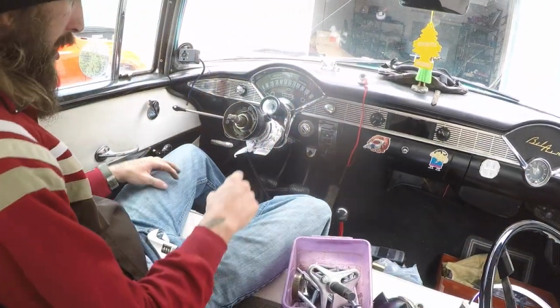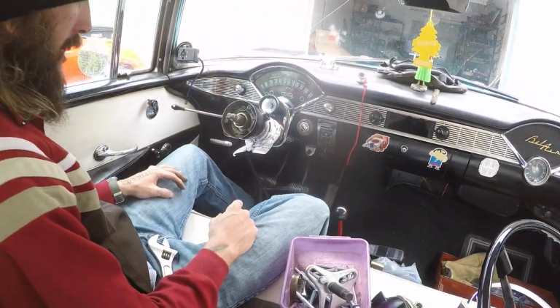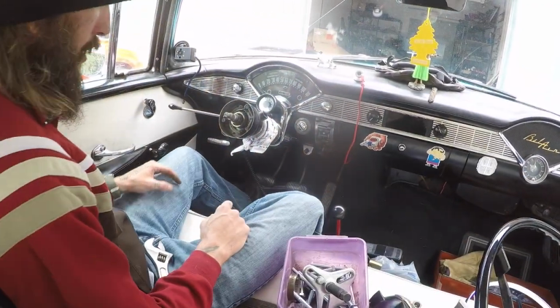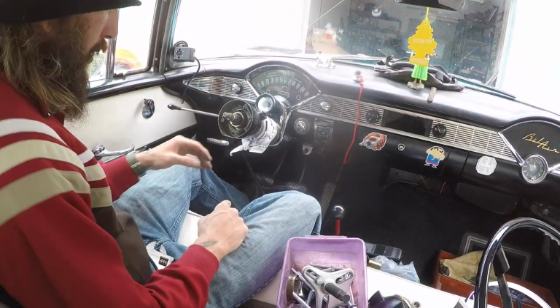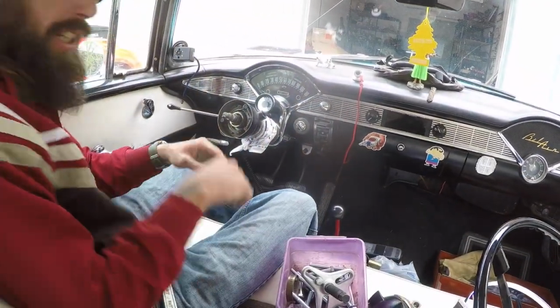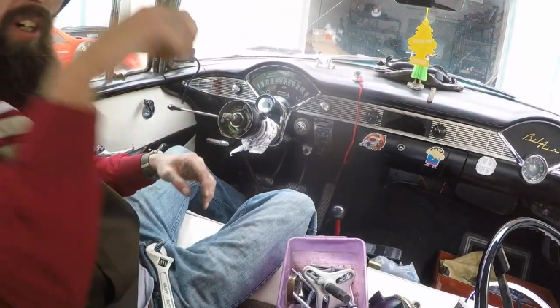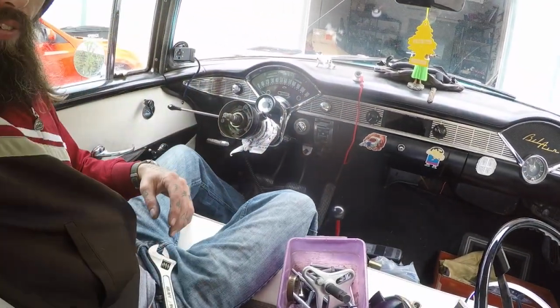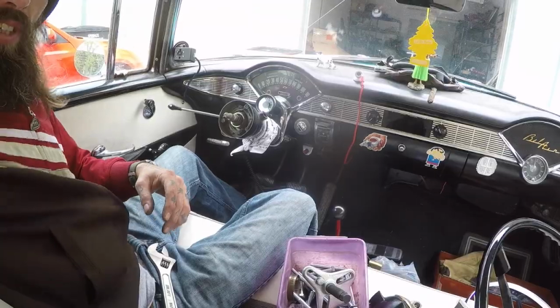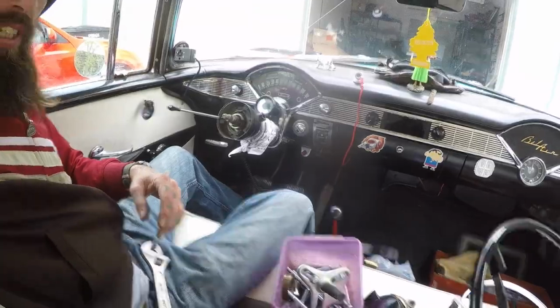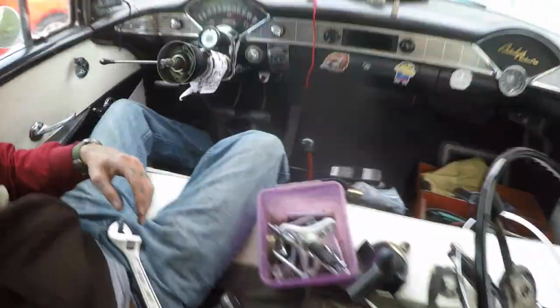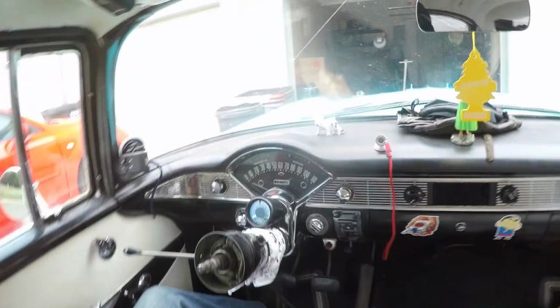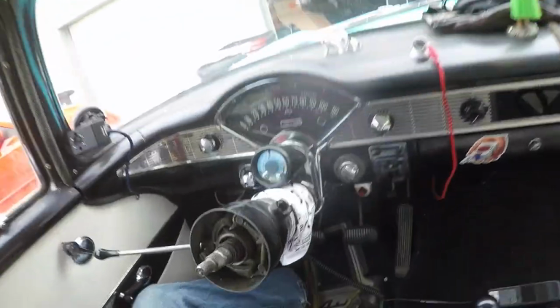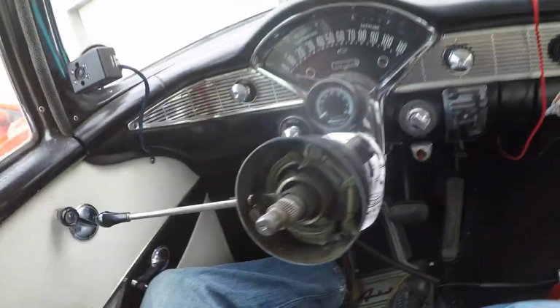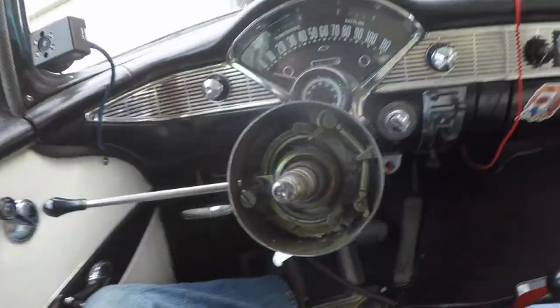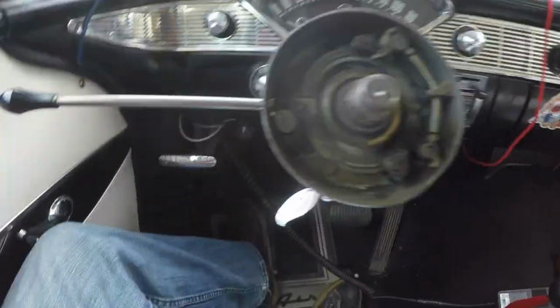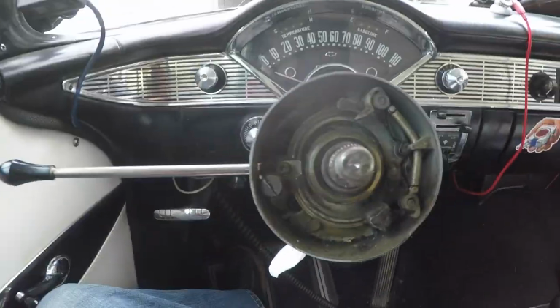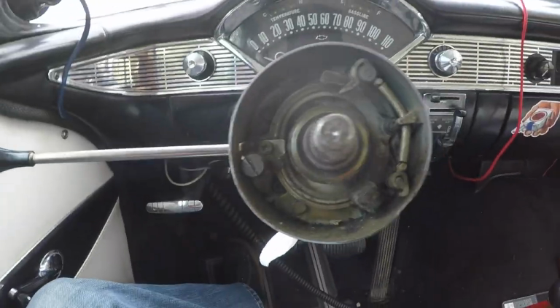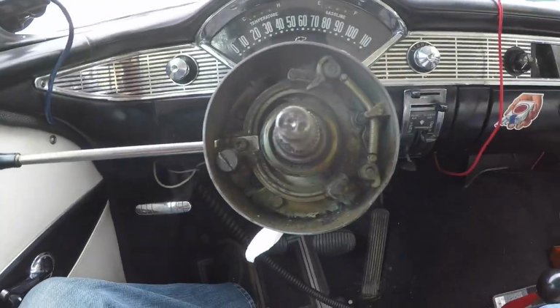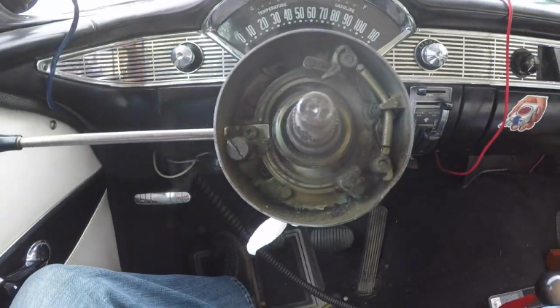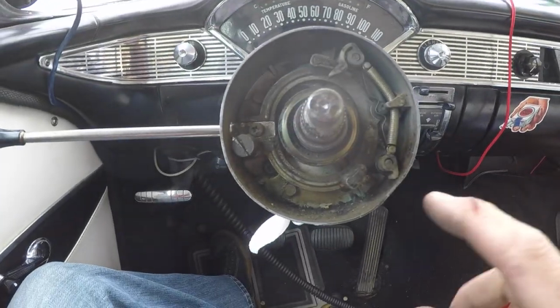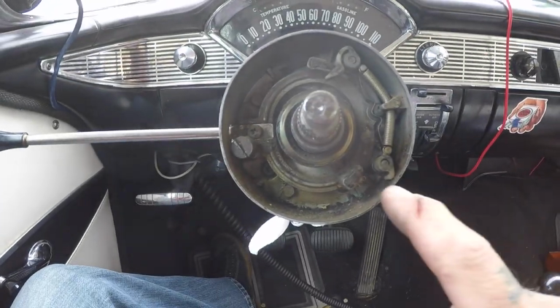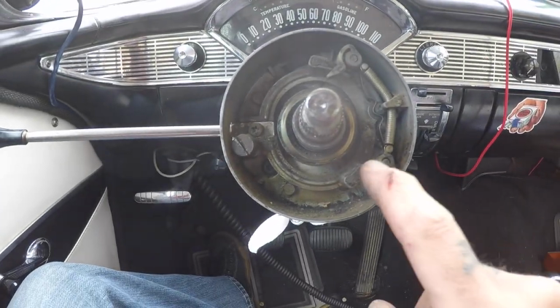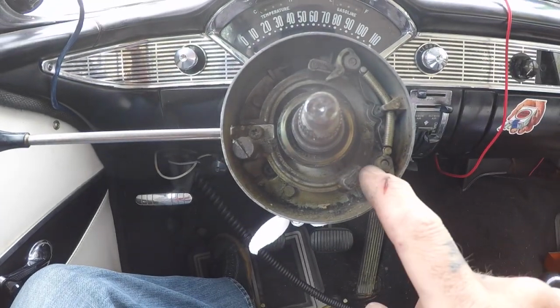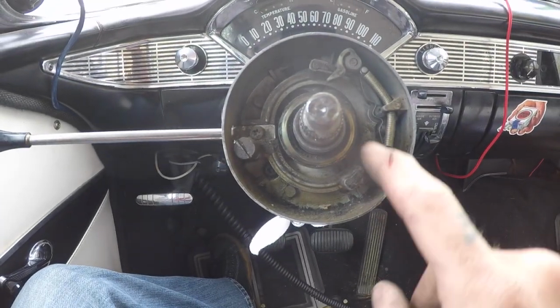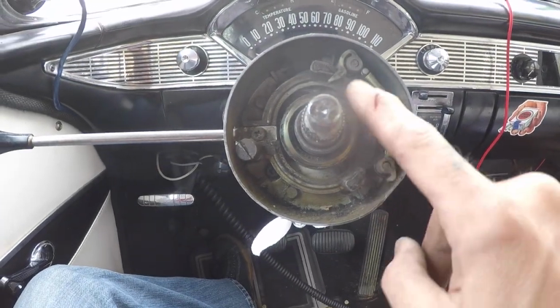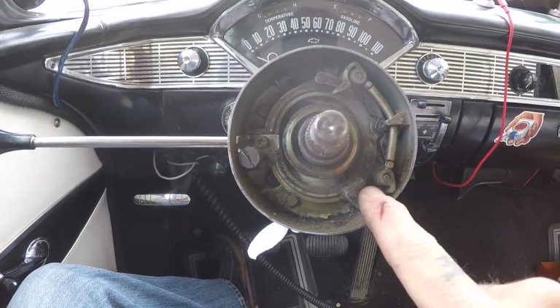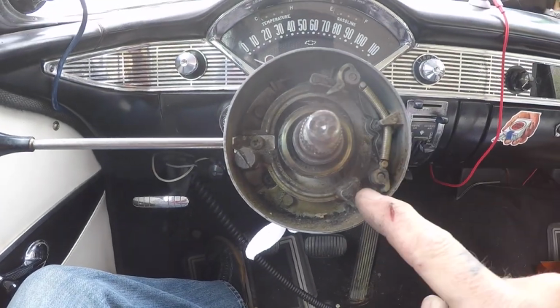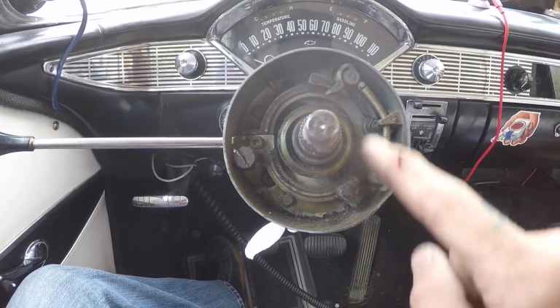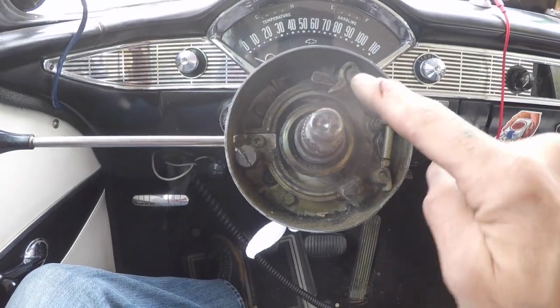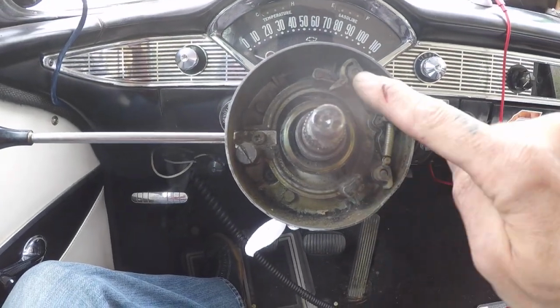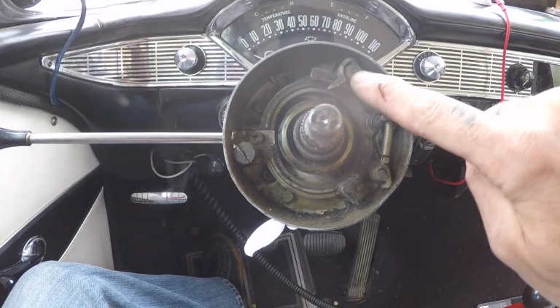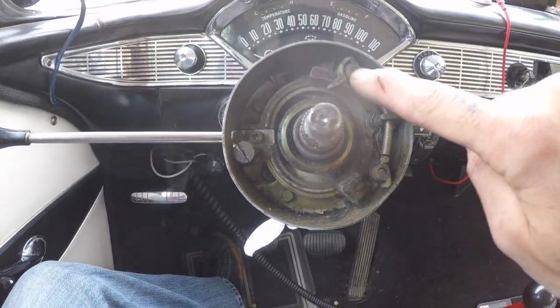Now with the wheel off we can see where the actual failure was. This should look like this.